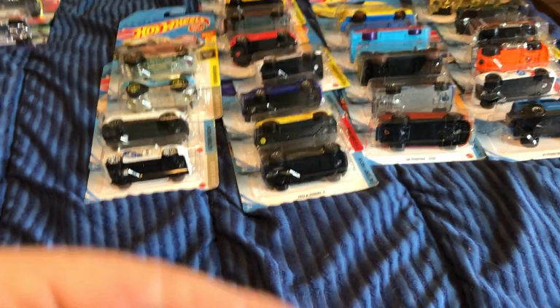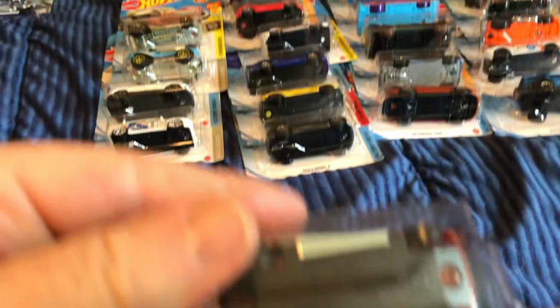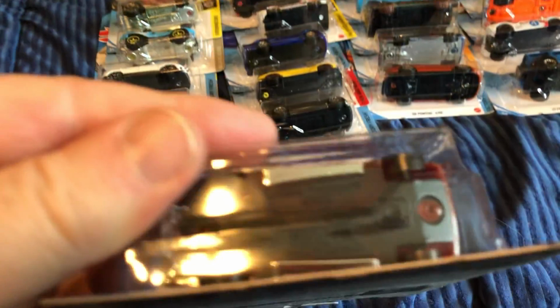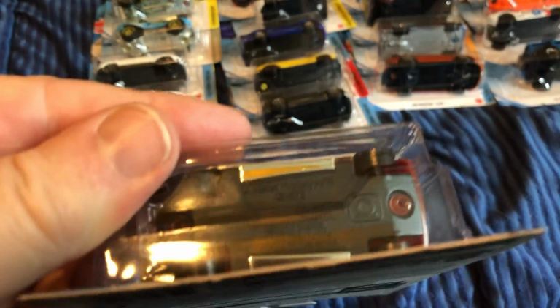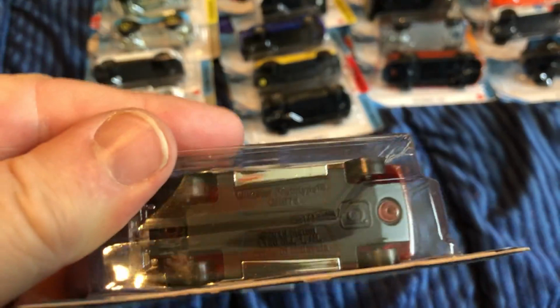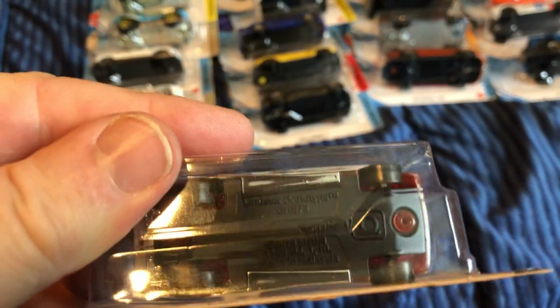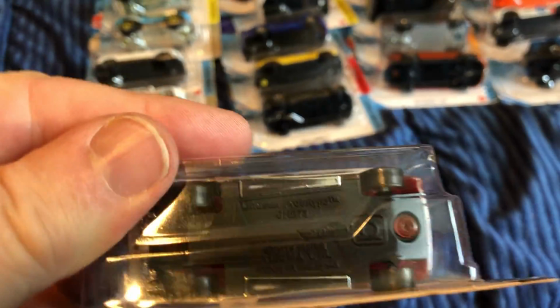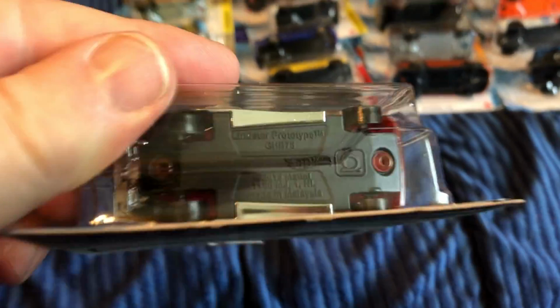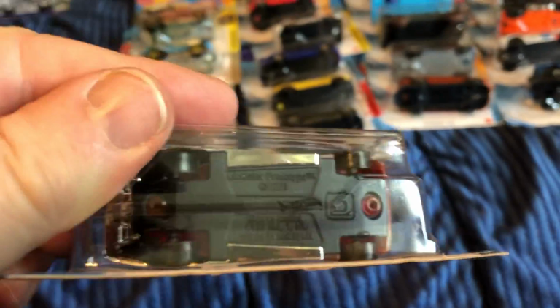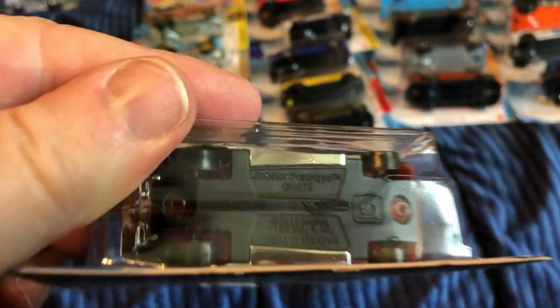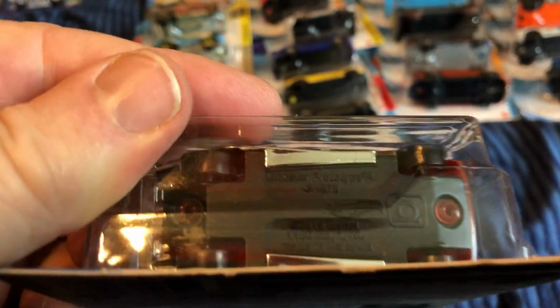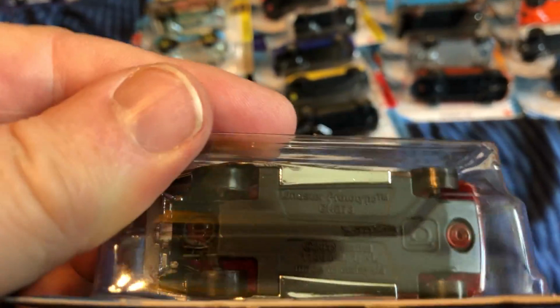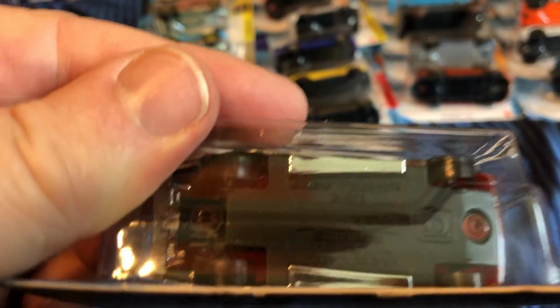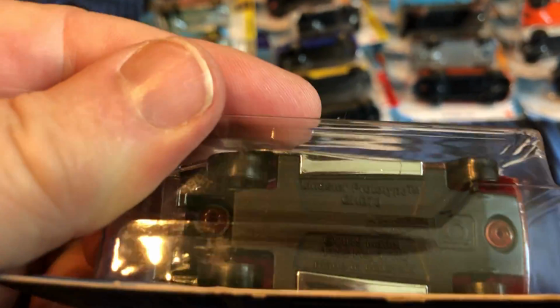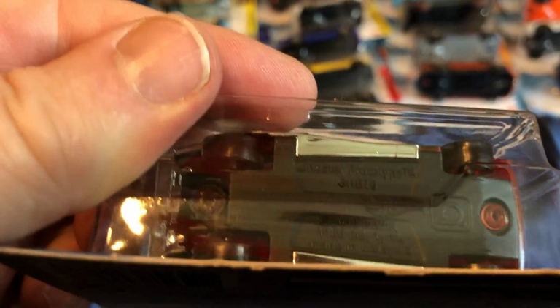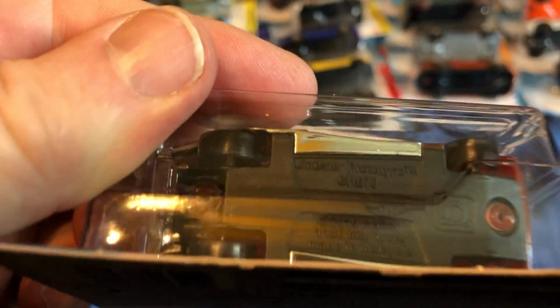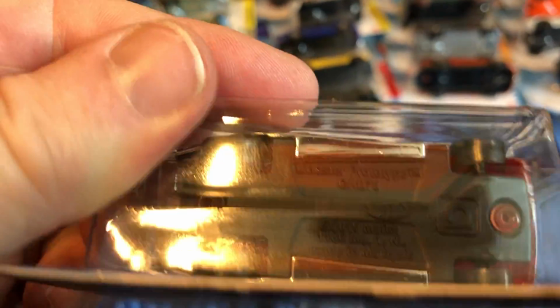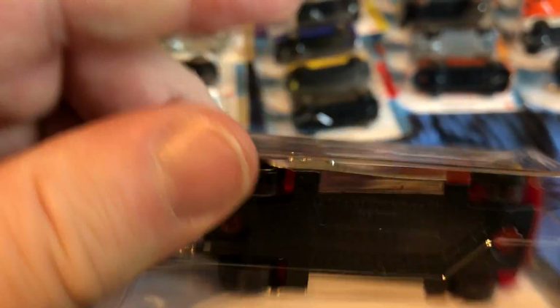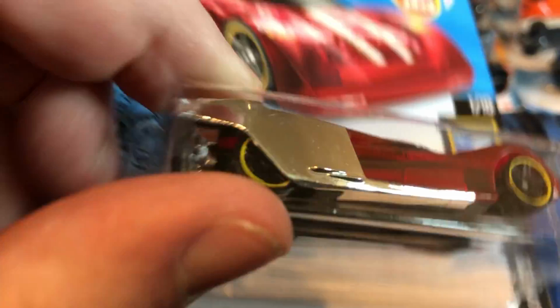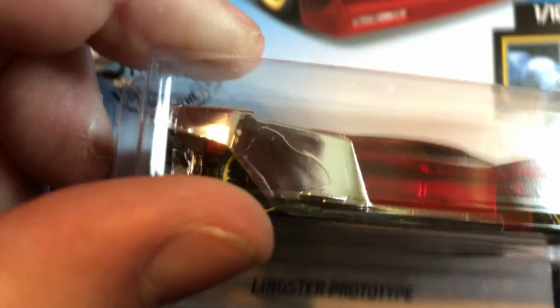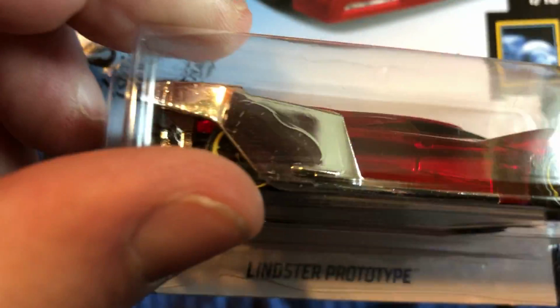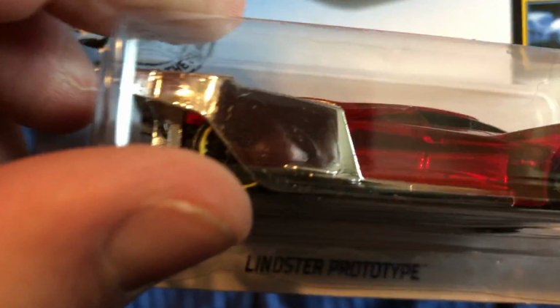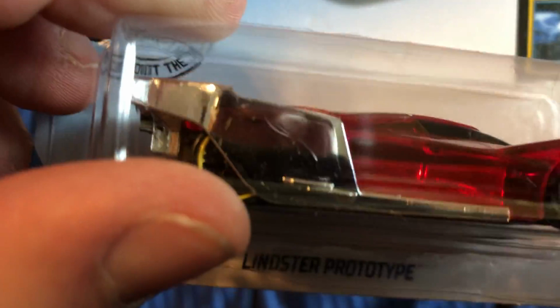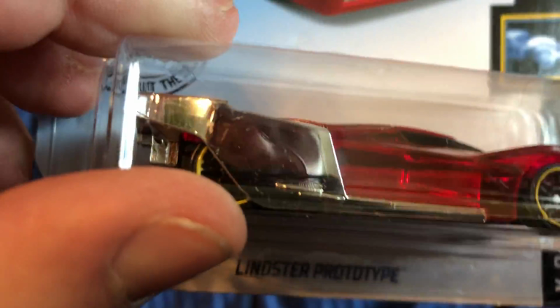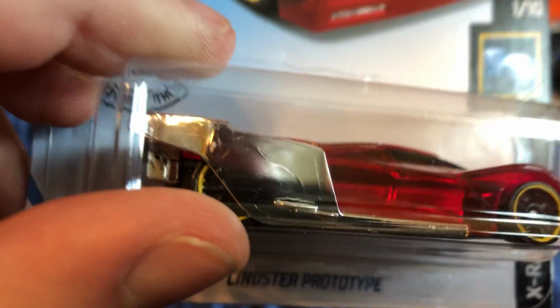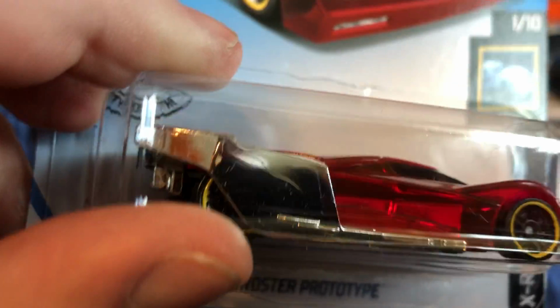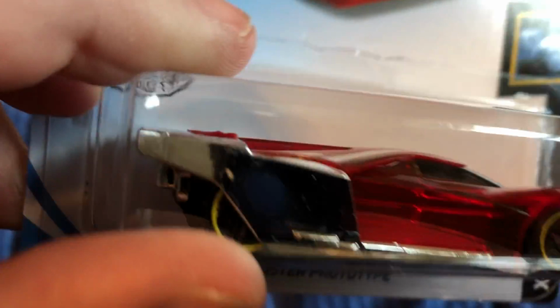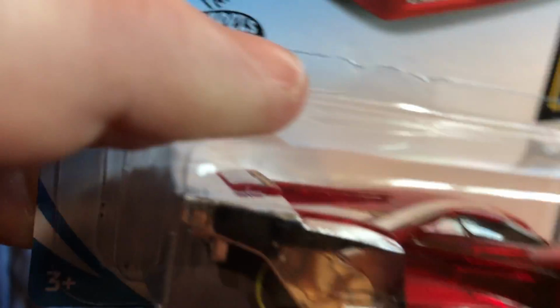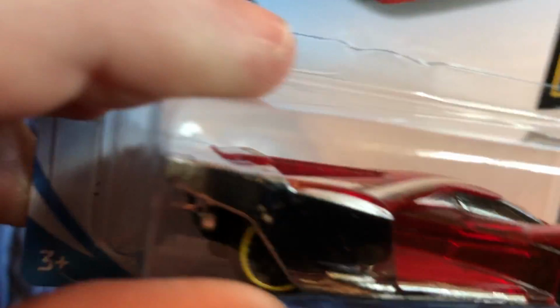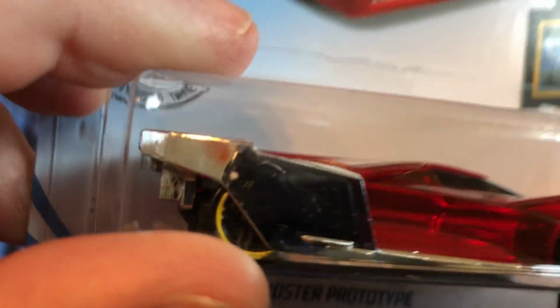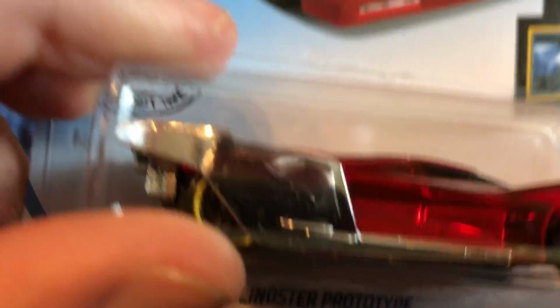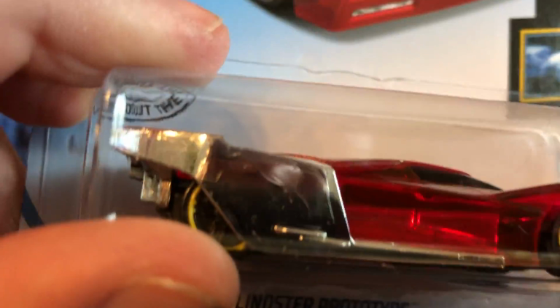Based off the design, here's the Minster Prototype from the X-Ray Racers series. The plastic base — I think the metal piece is sandwiched in between in the middle there.